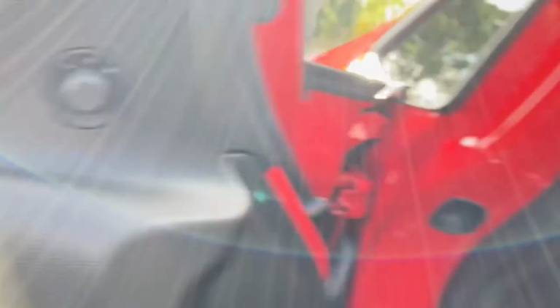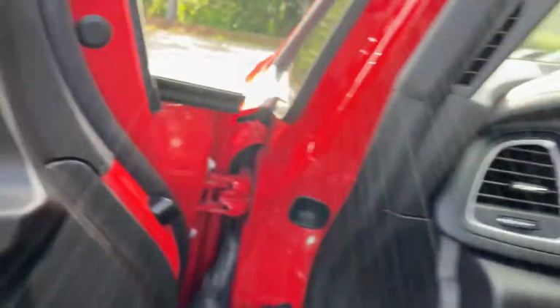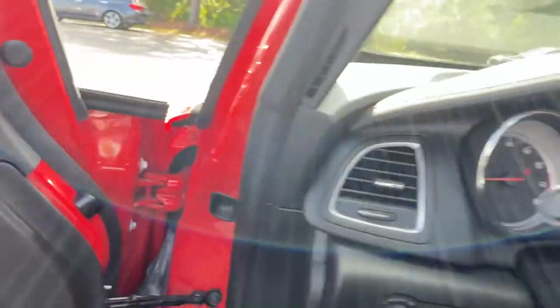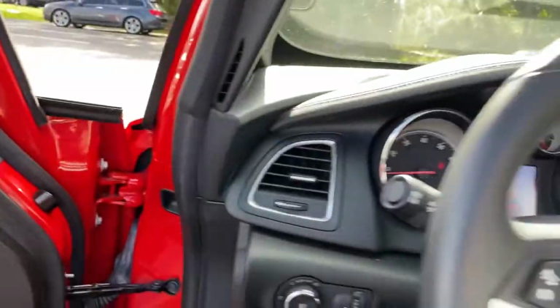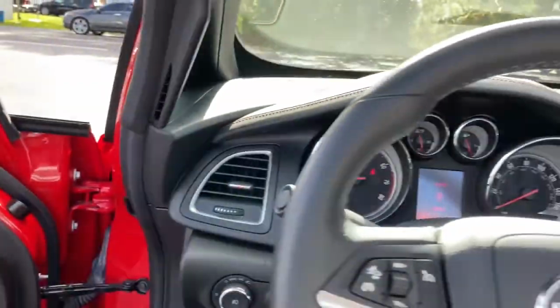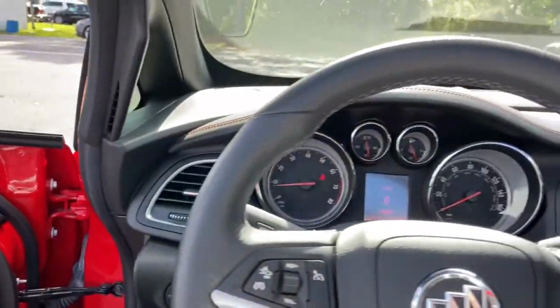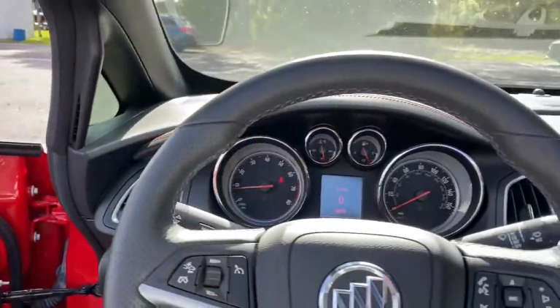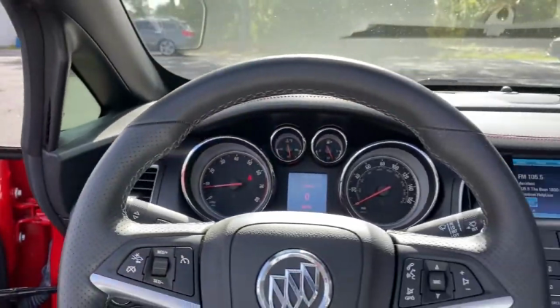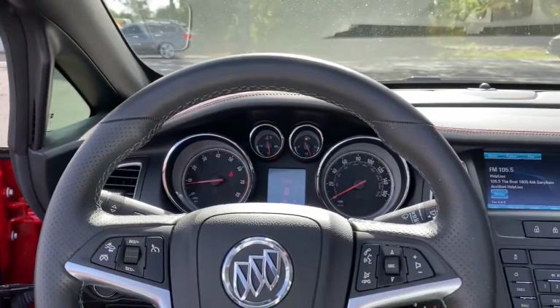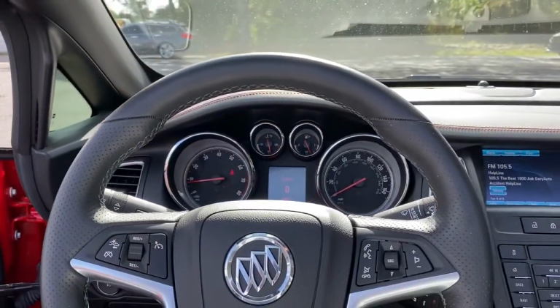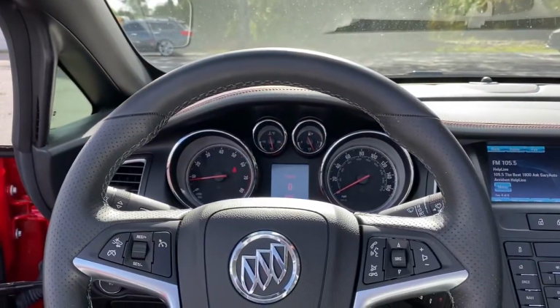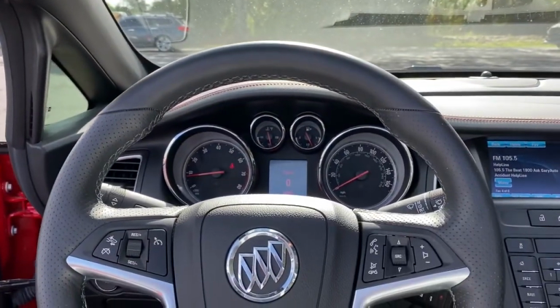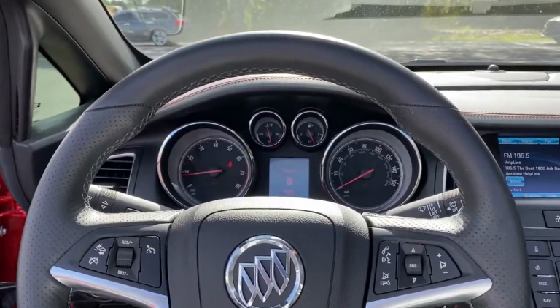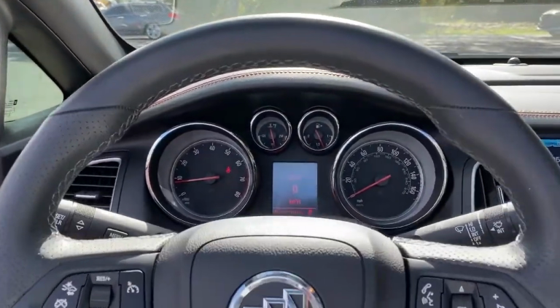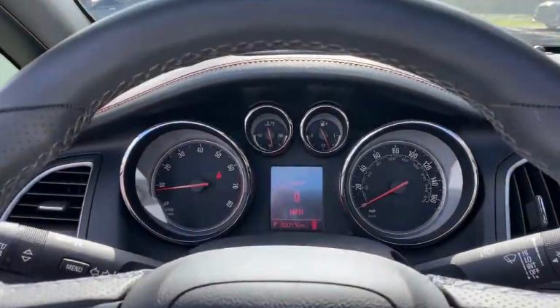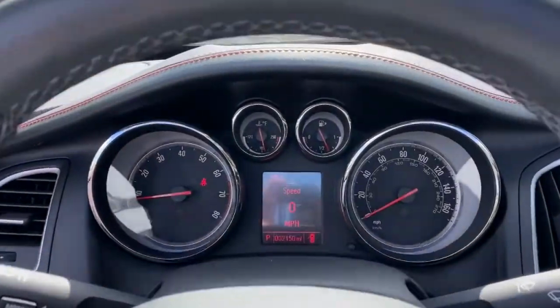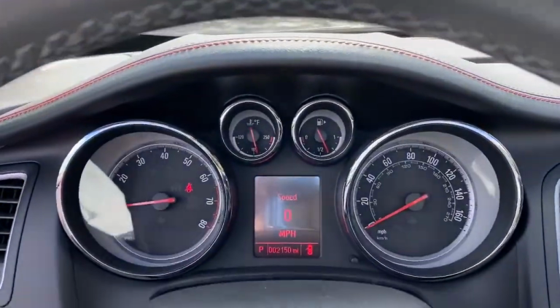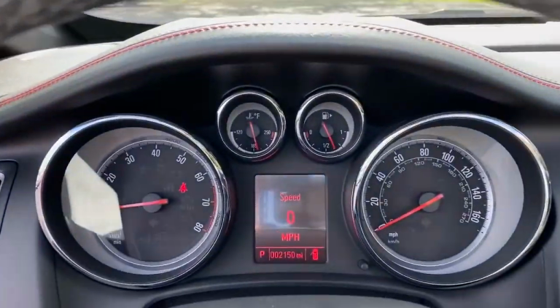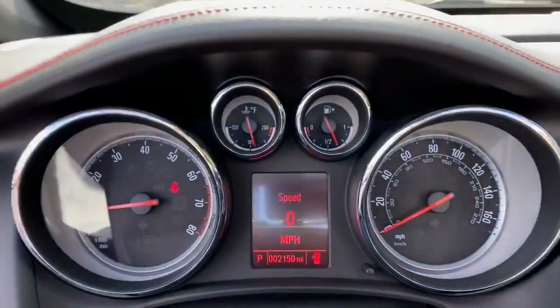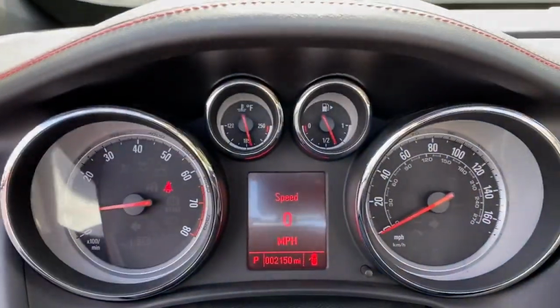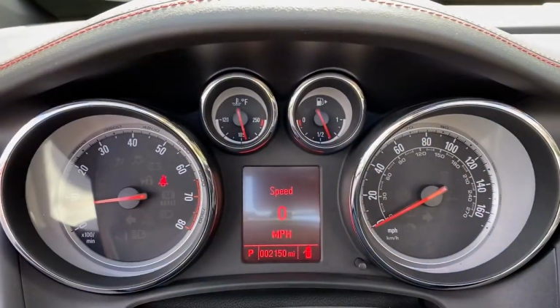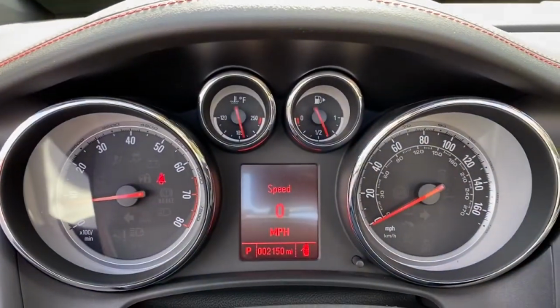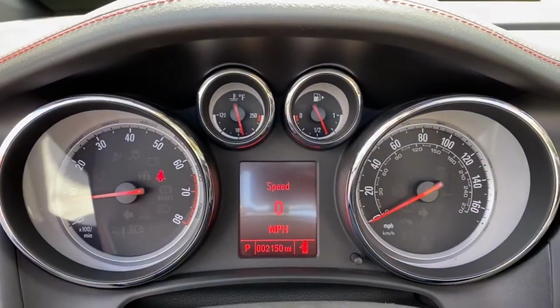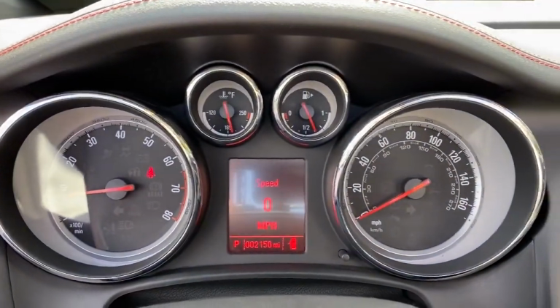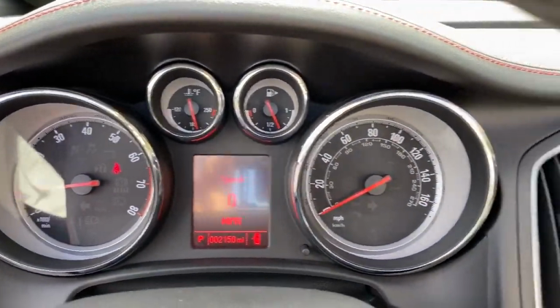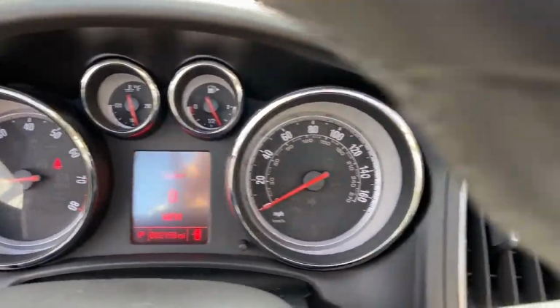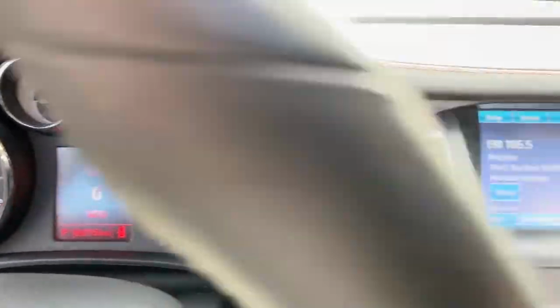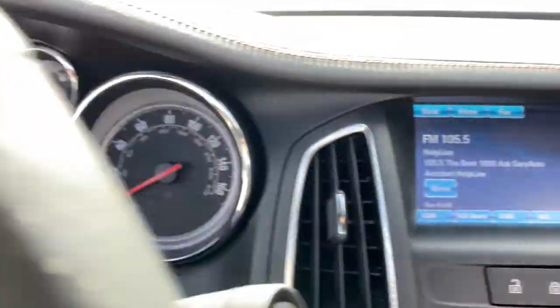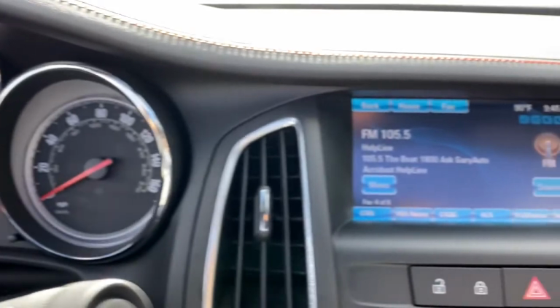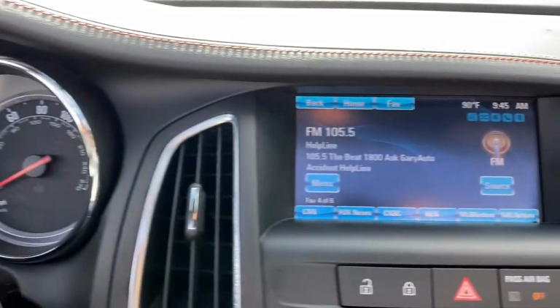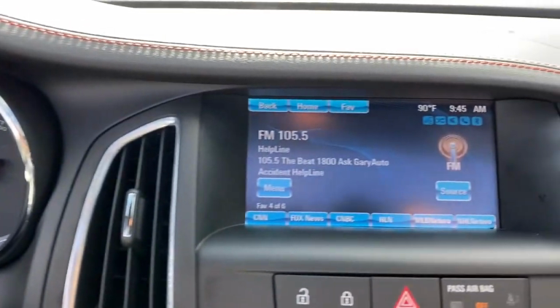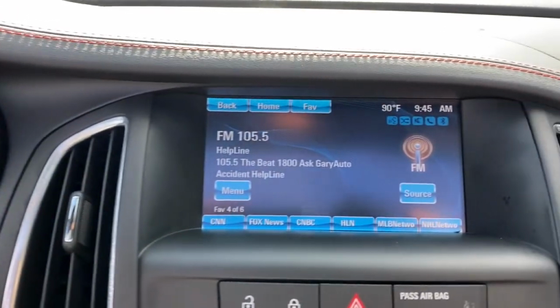Isn't it time you lived a little? Help yourself to a slice of fun. Drive the Cascada.